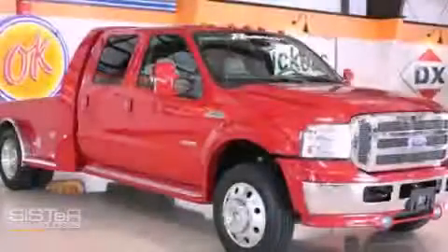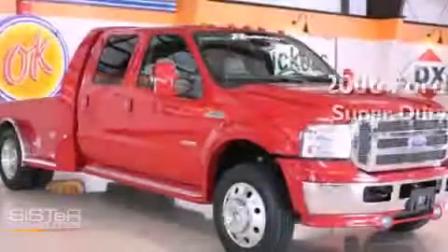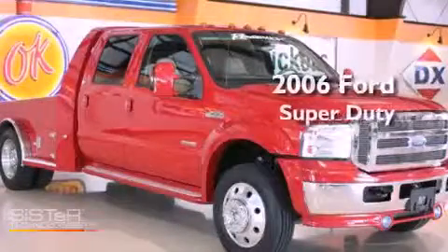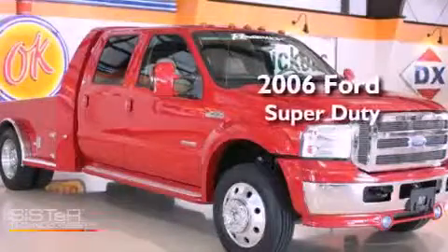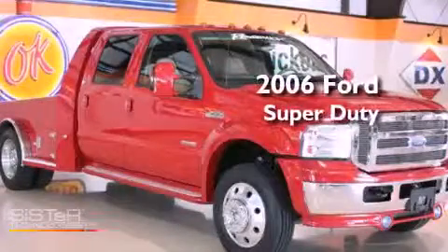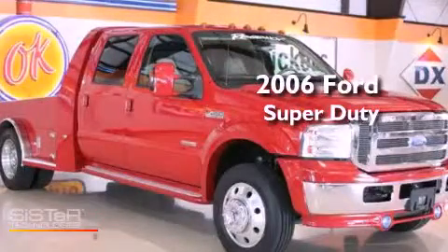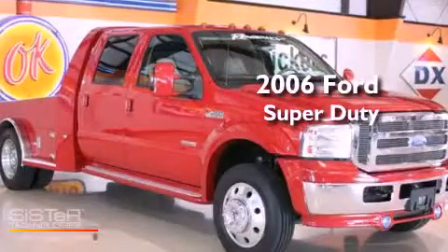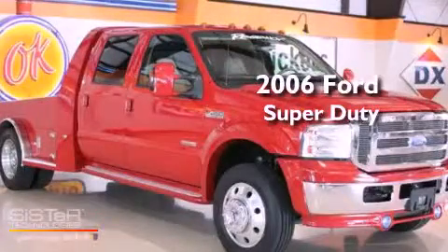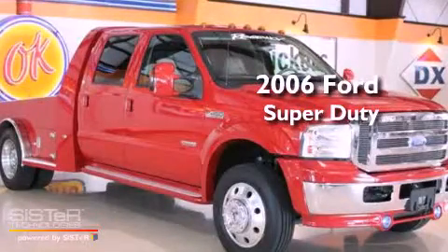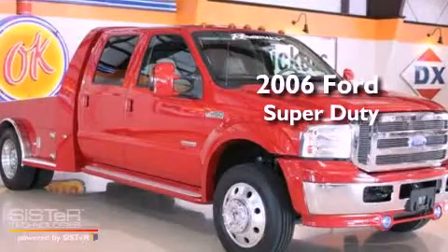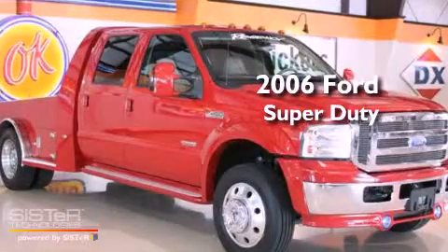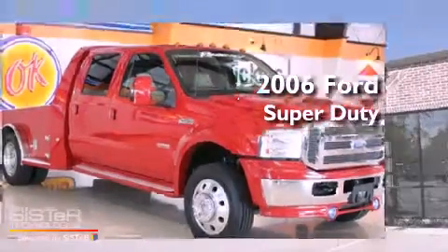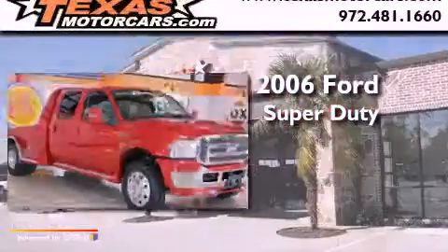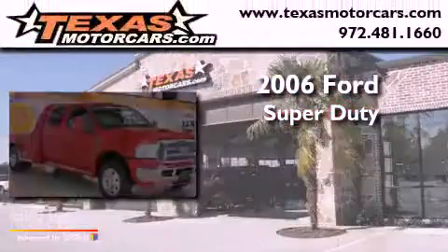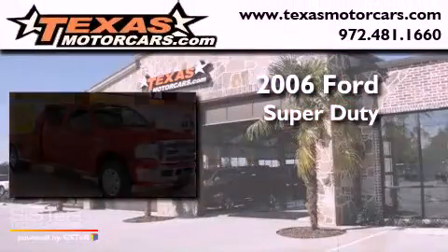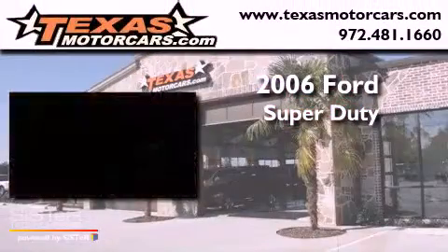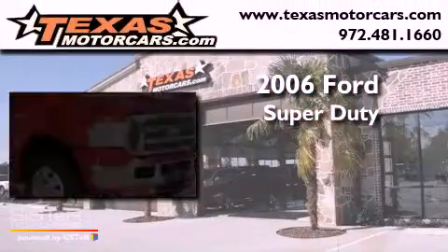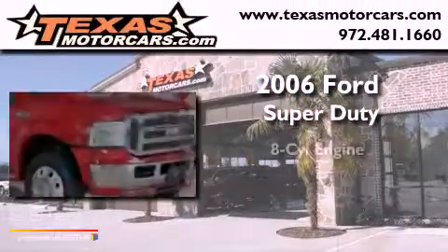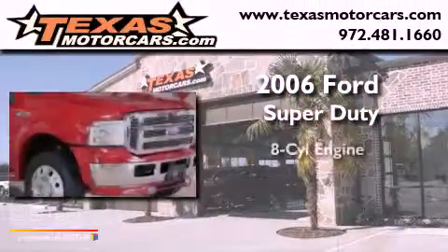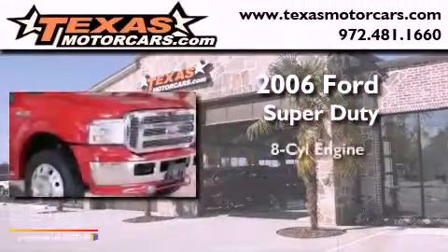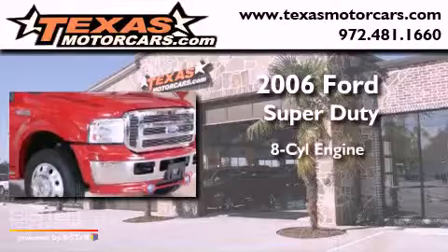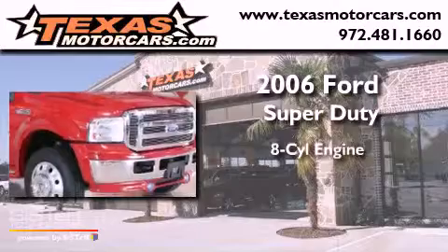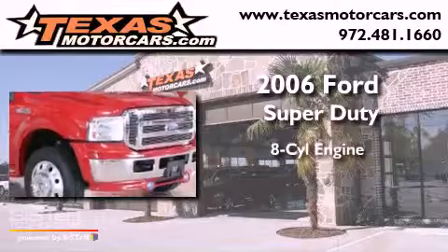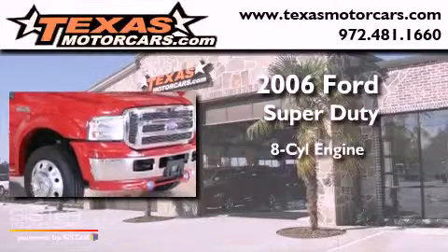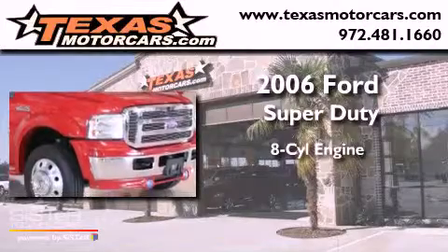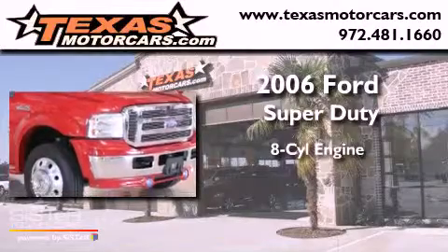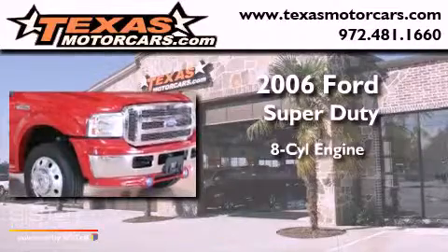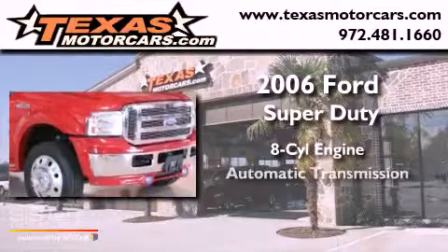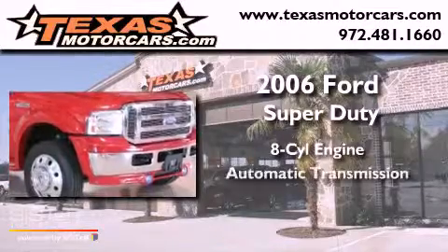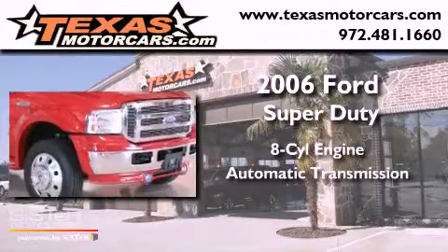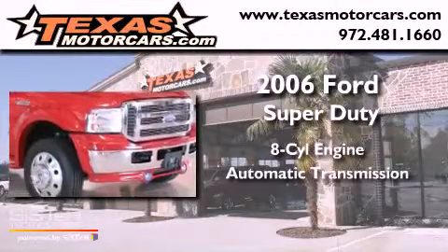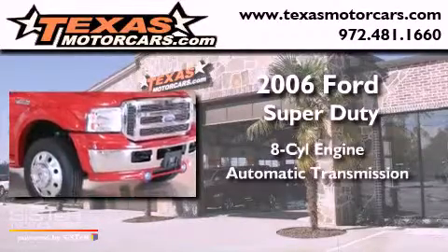This is a 2006 Ford Super Duty. It features an eight-cylinder engine and an automatic transmission.